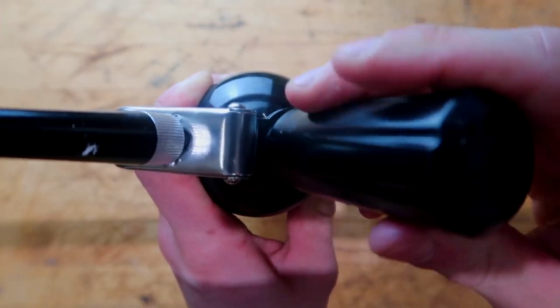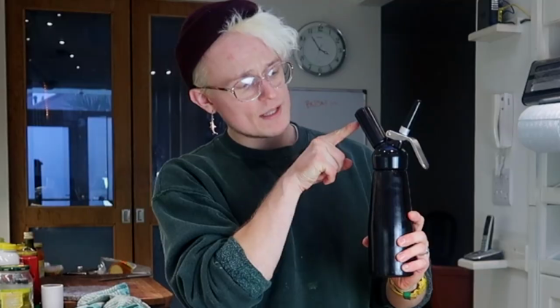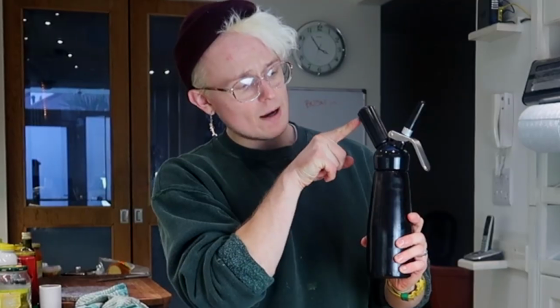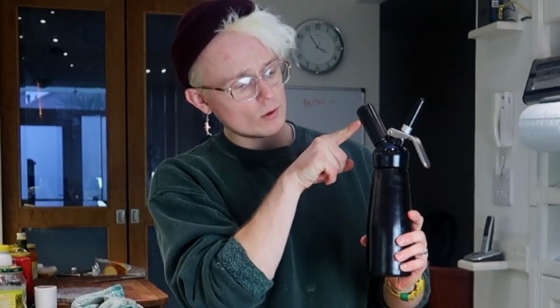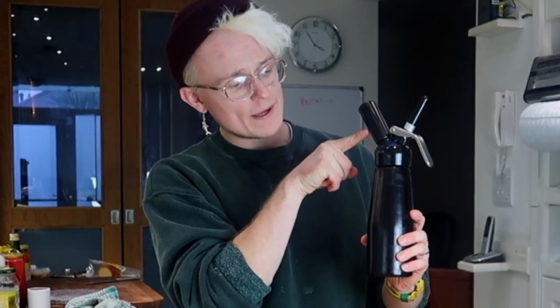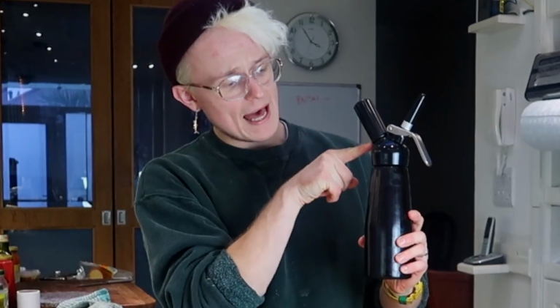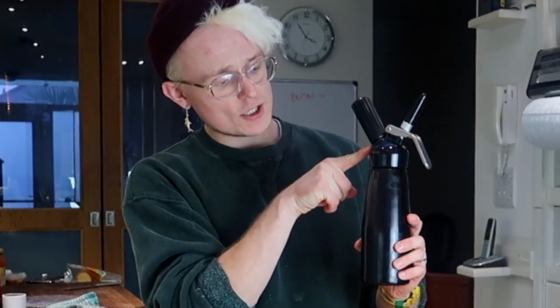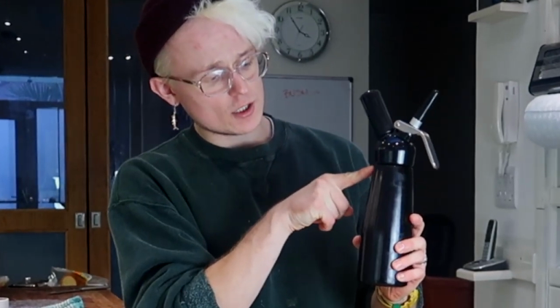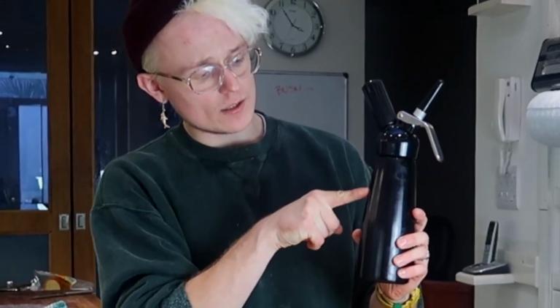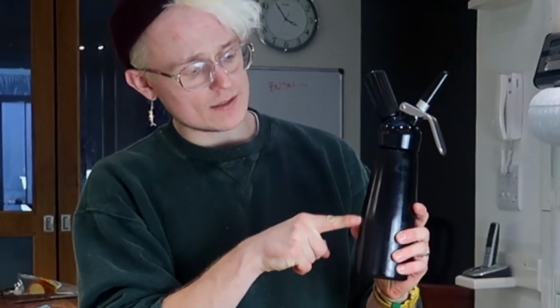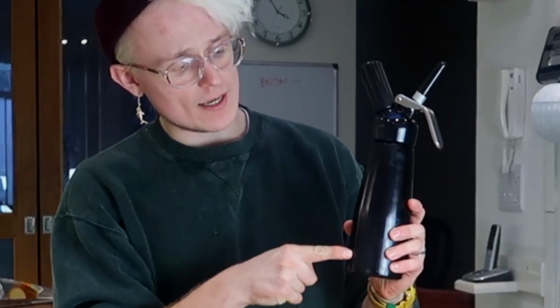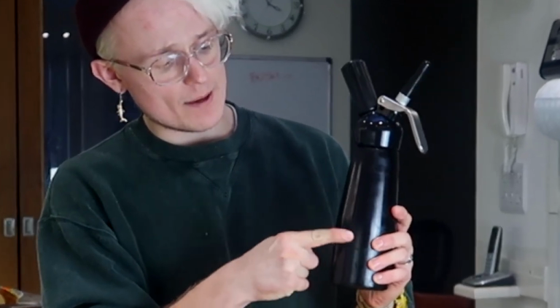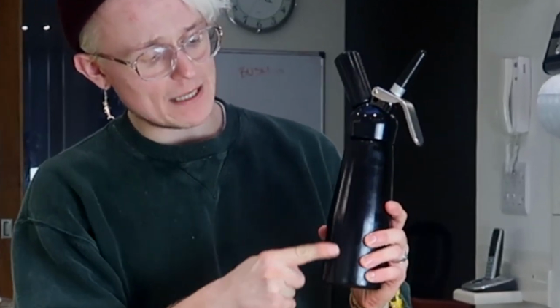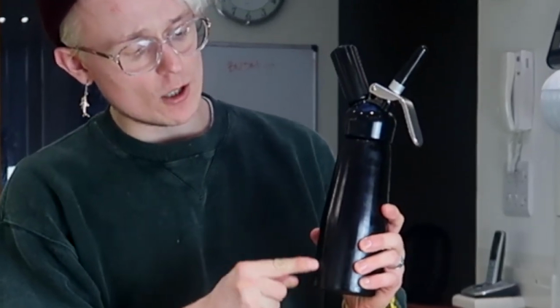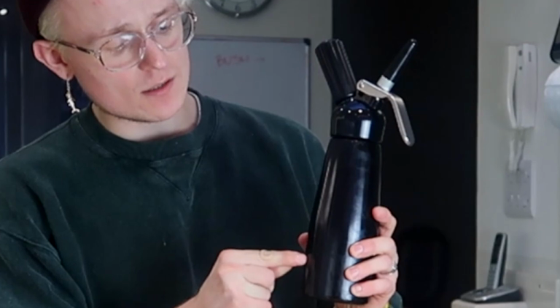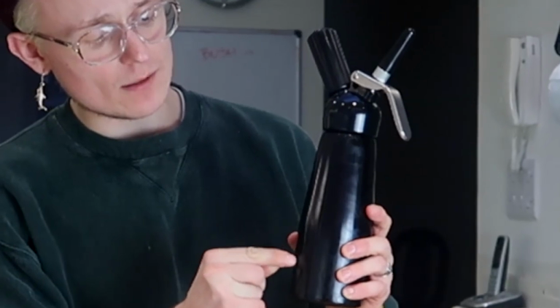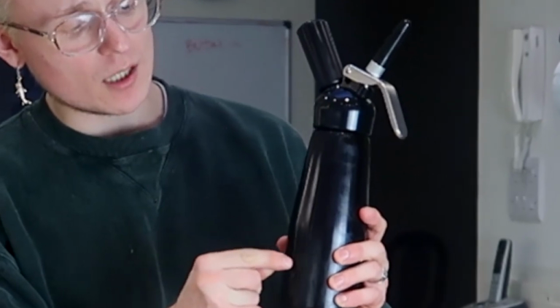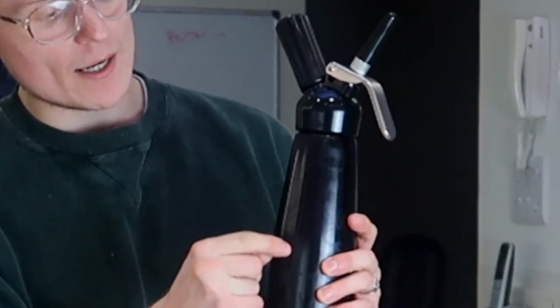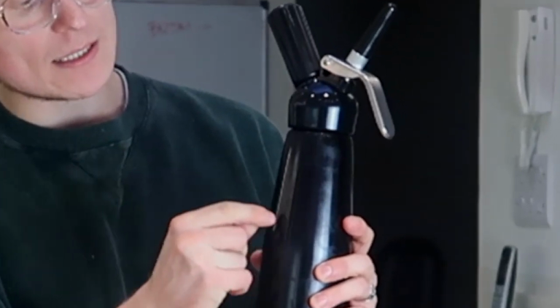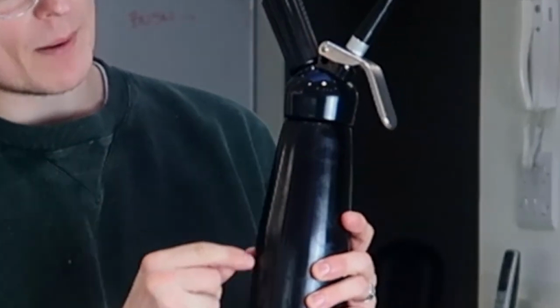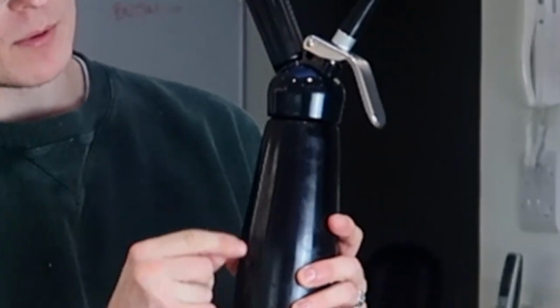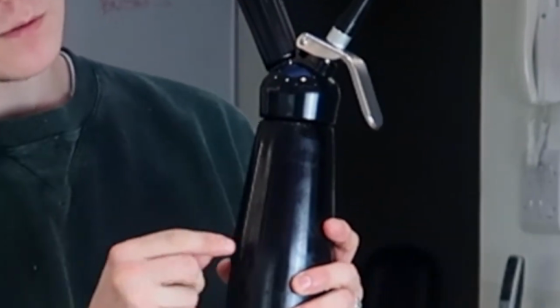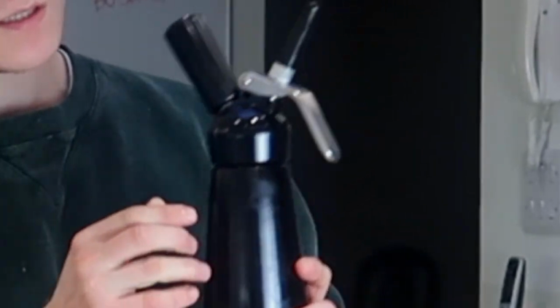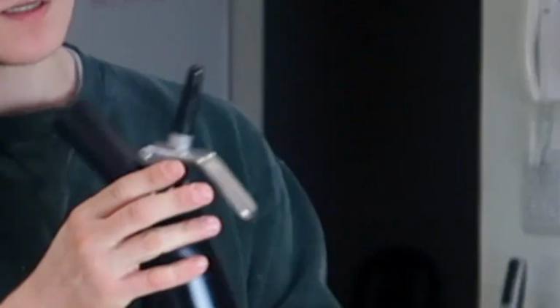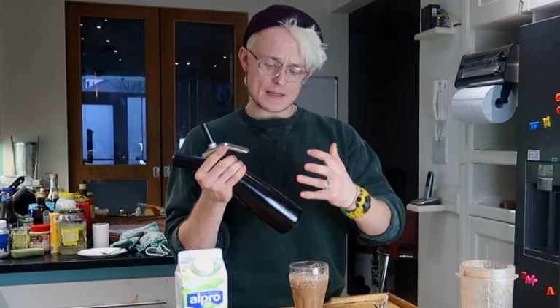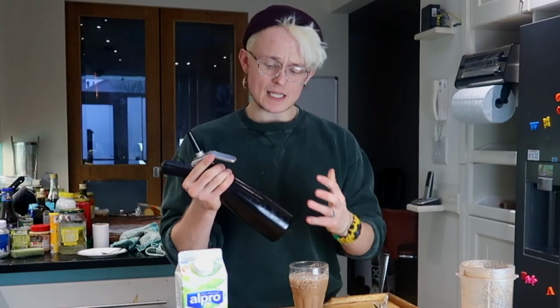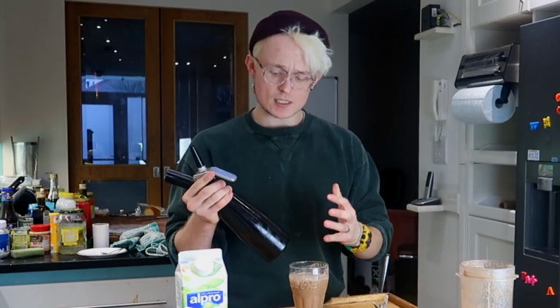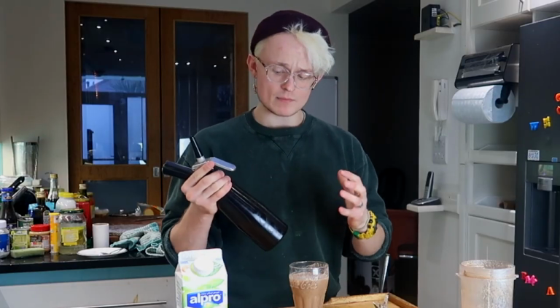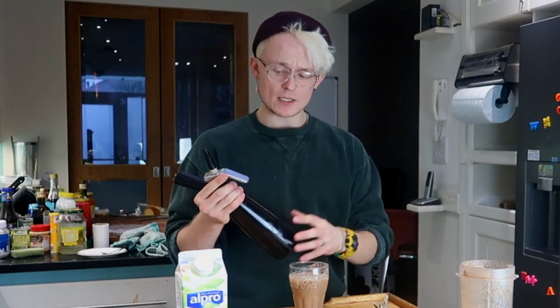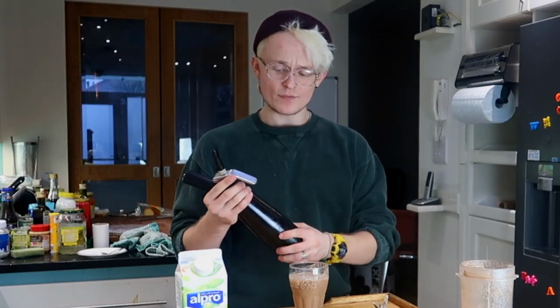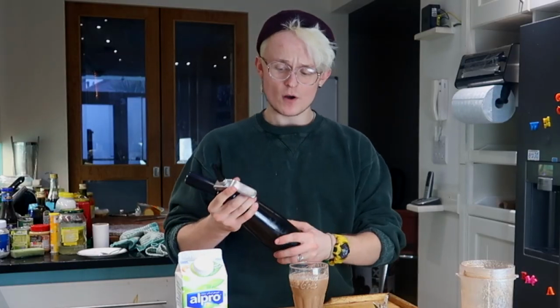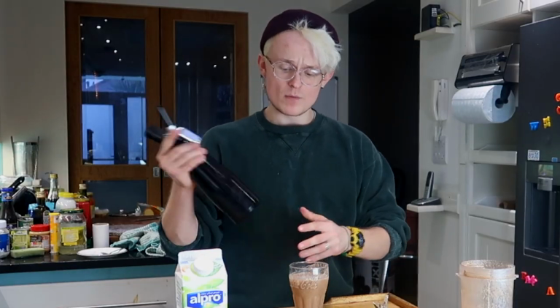Now all the gas should have gone into here, made loads of little tiny bubbles and essentially made a foam.